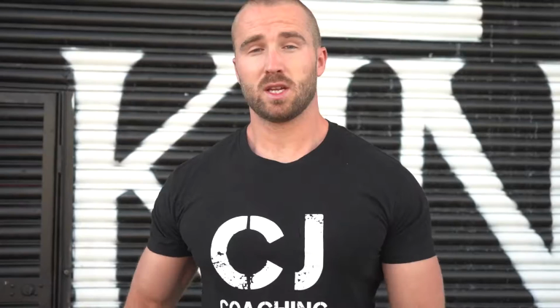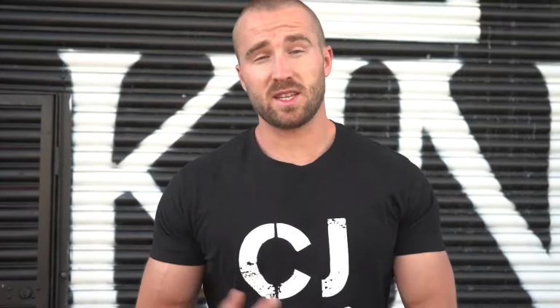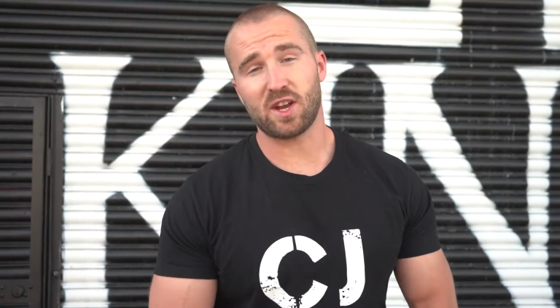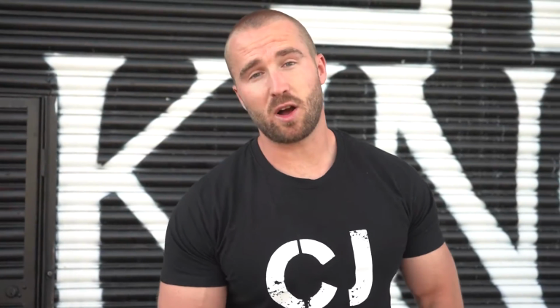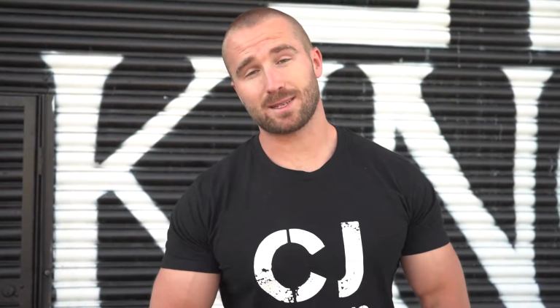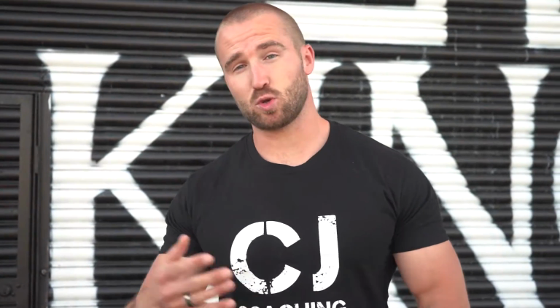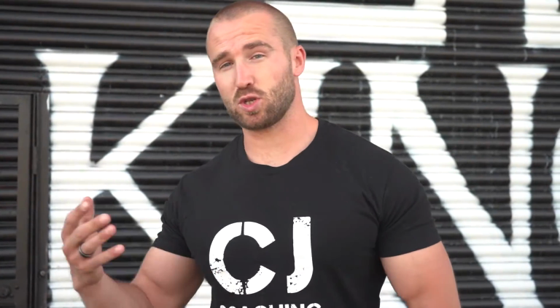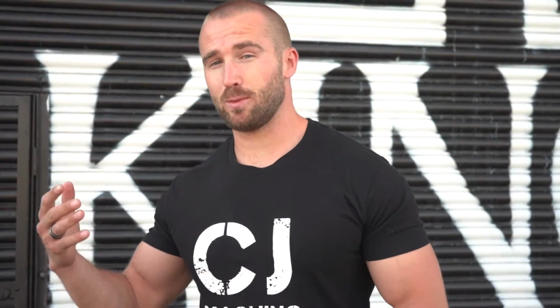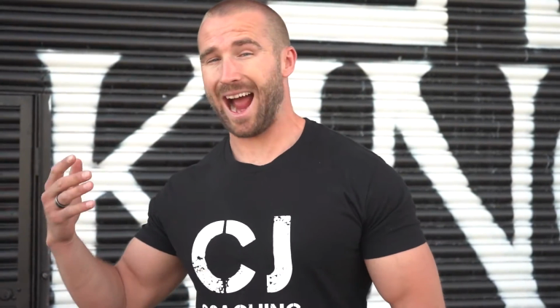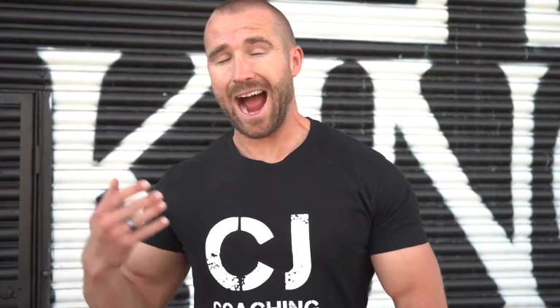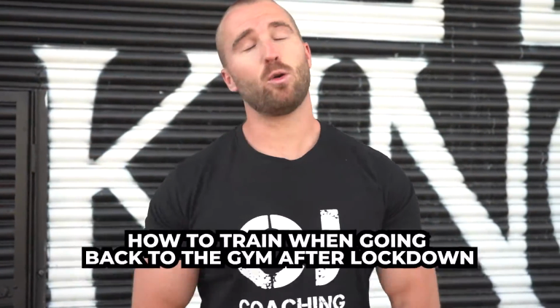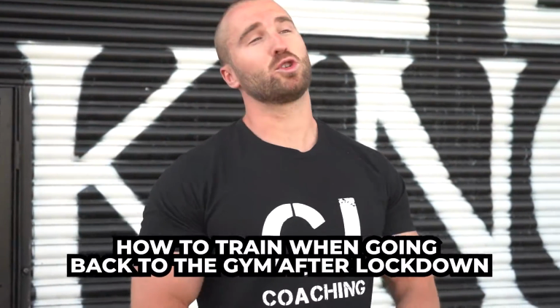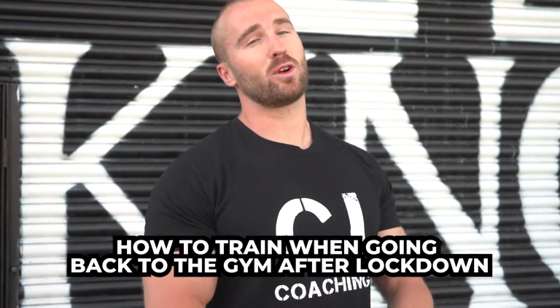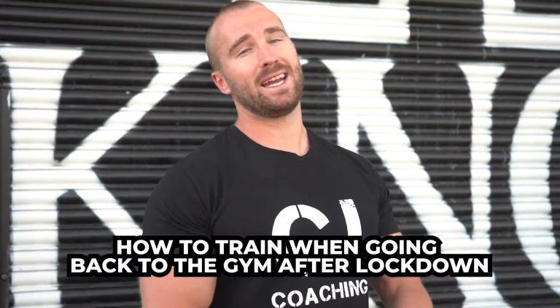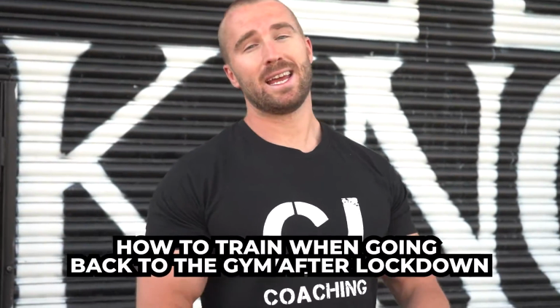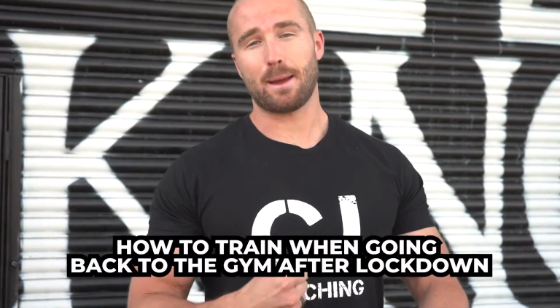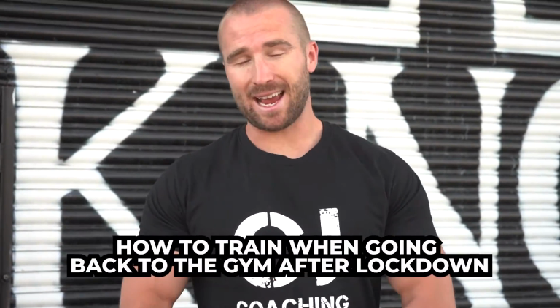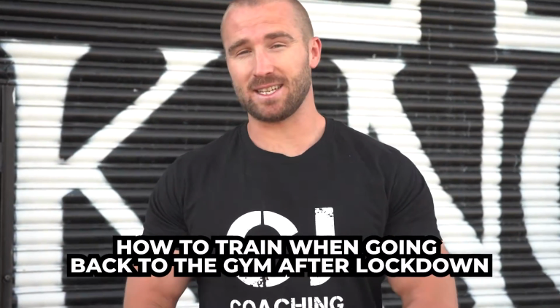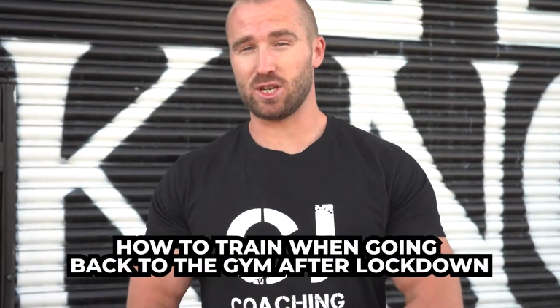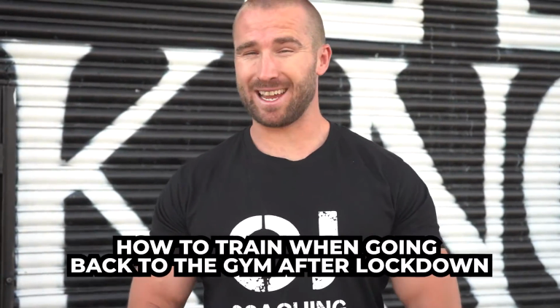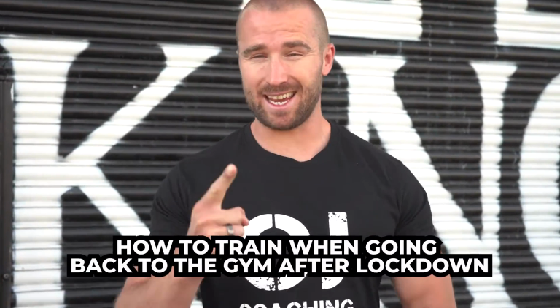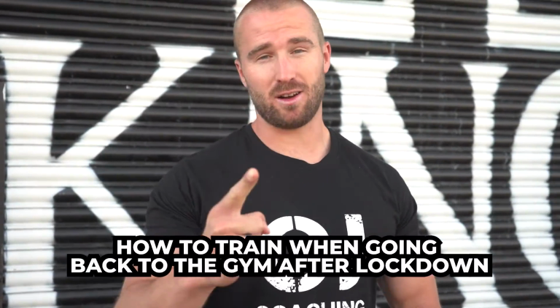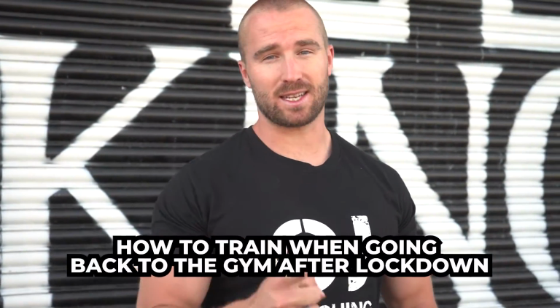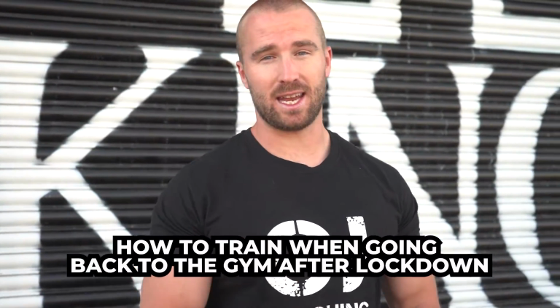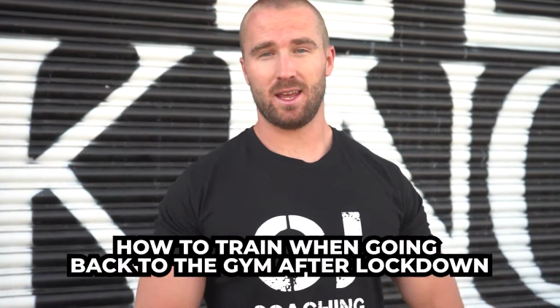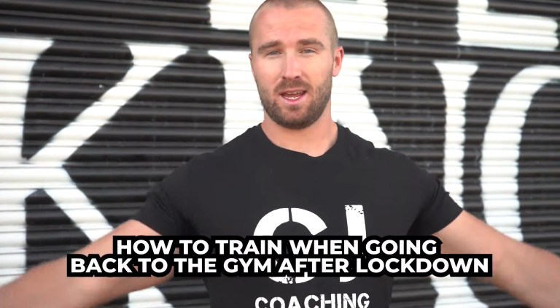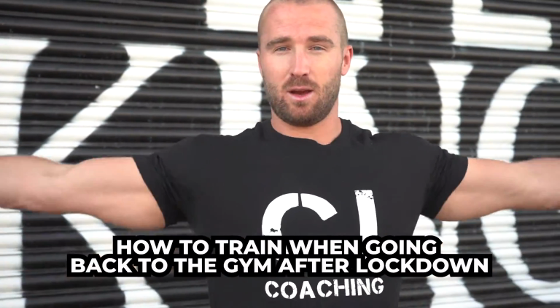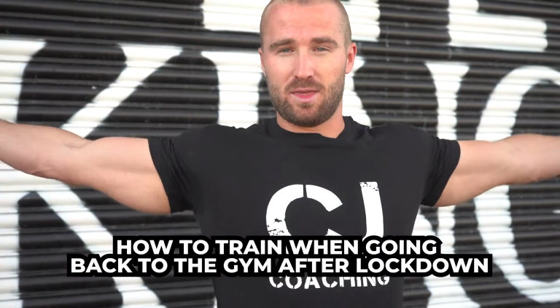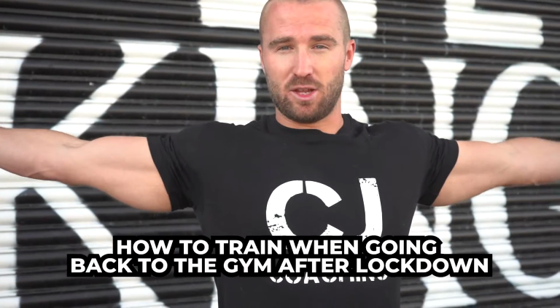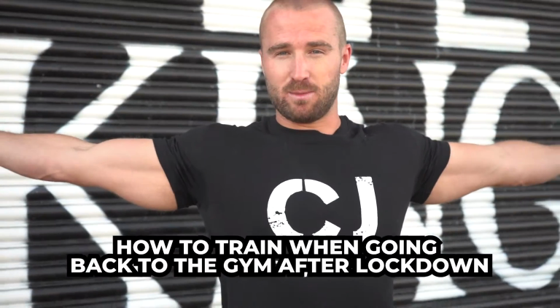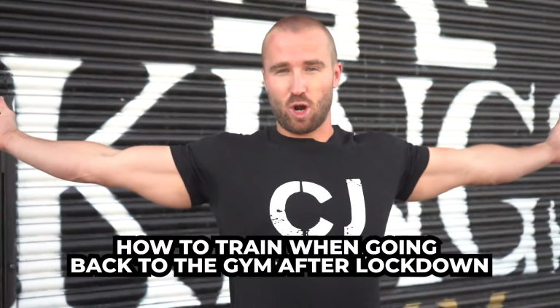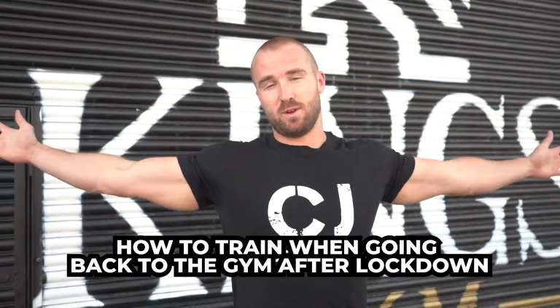In this video, I'm going to talk to you about how to train, get back into the gym, get kicking ass again now that the gyms are open.